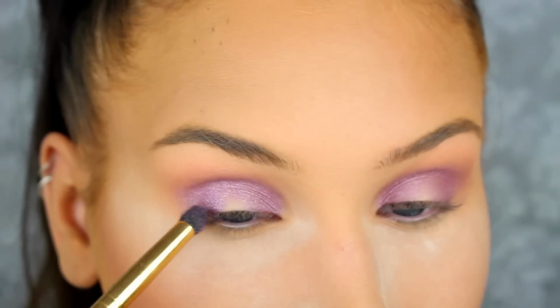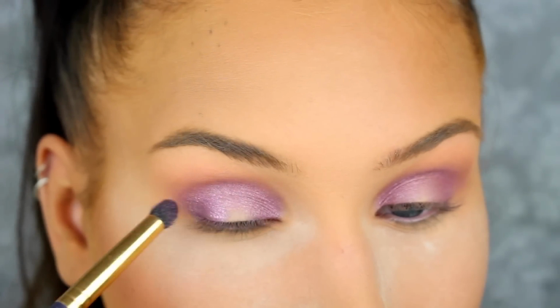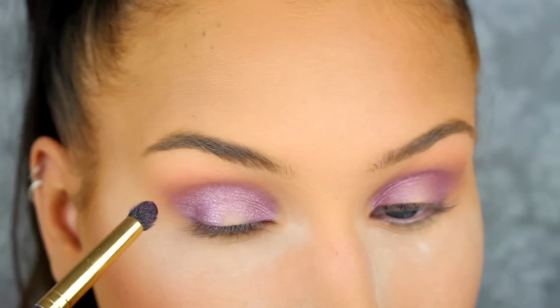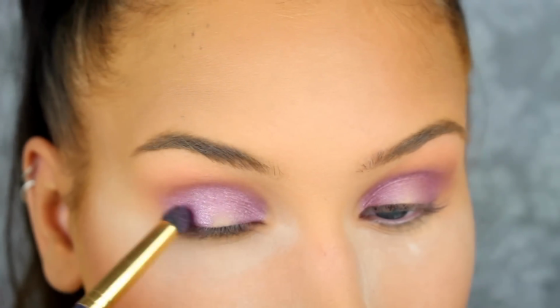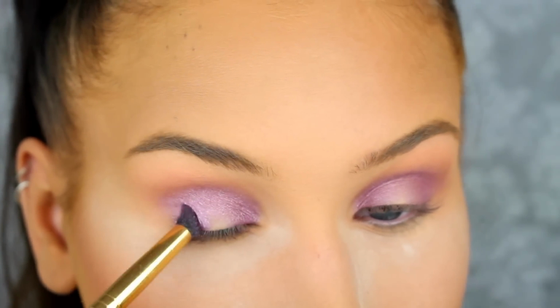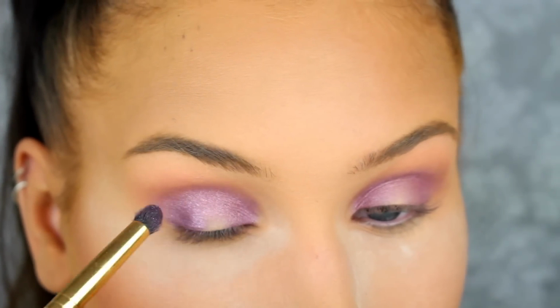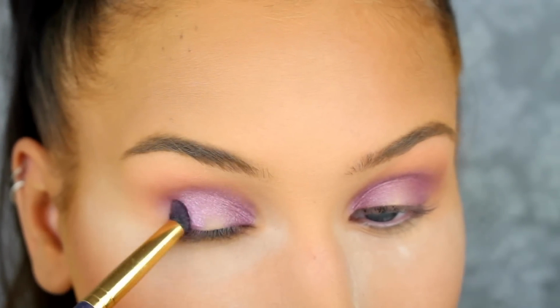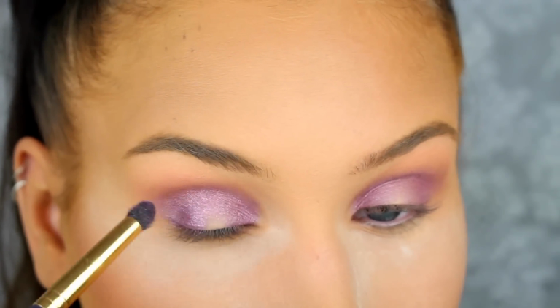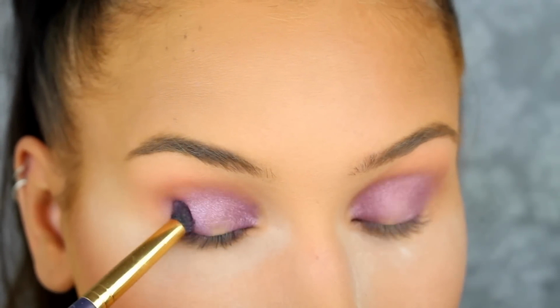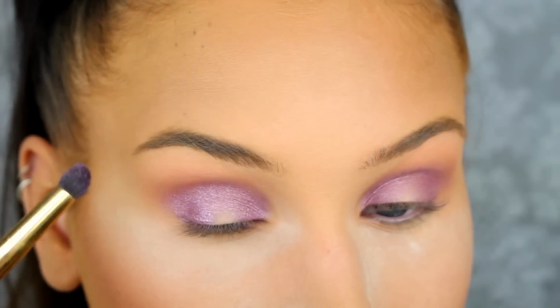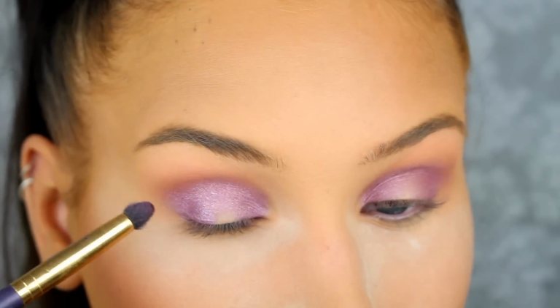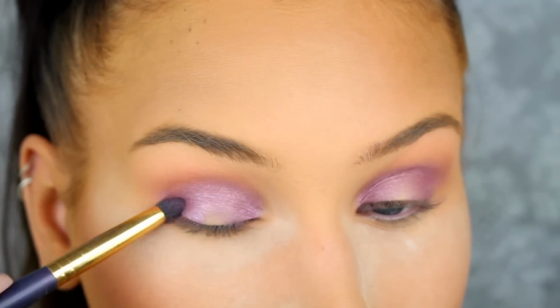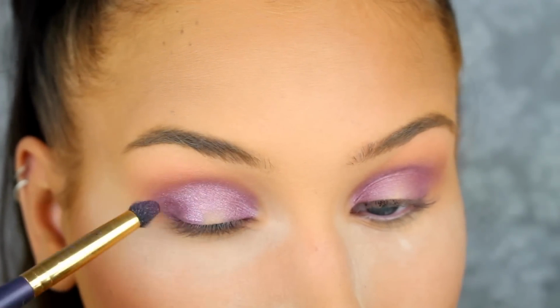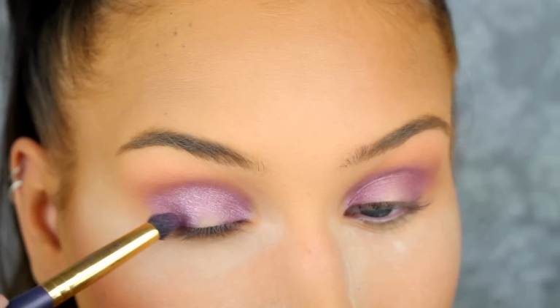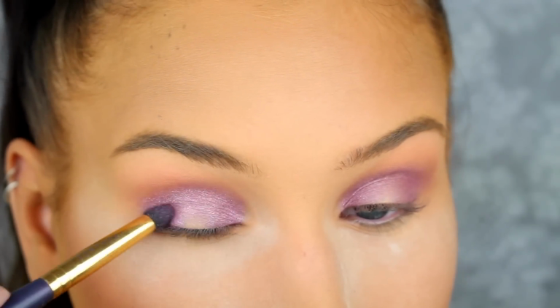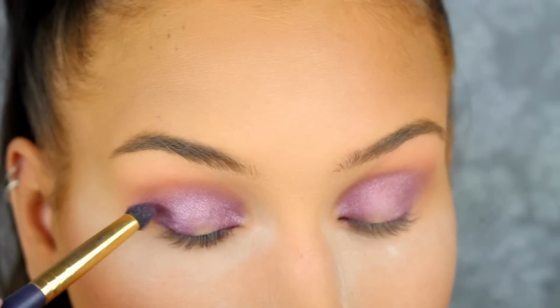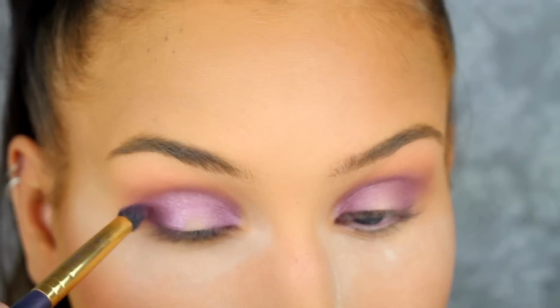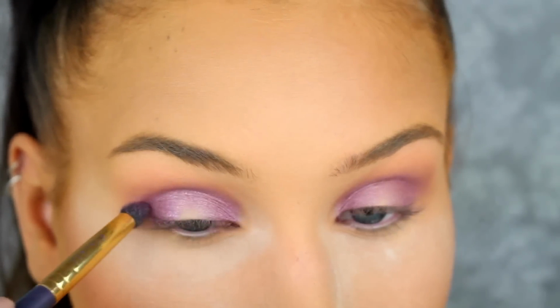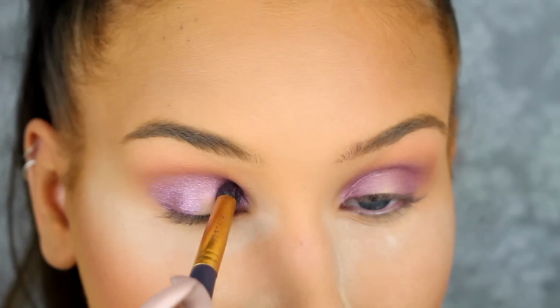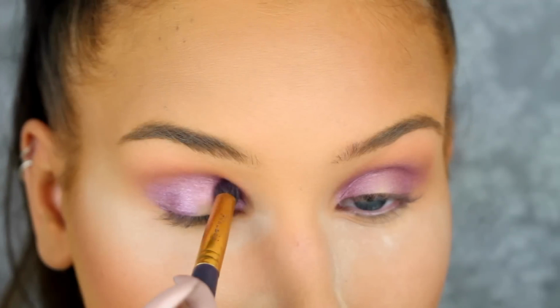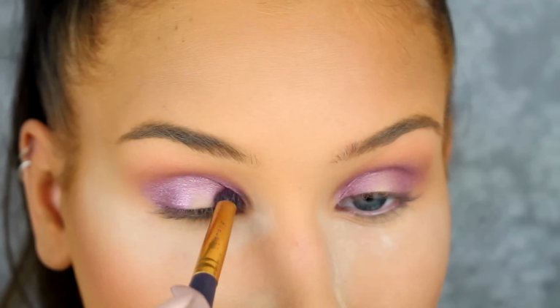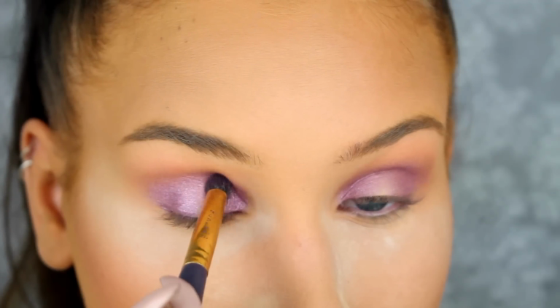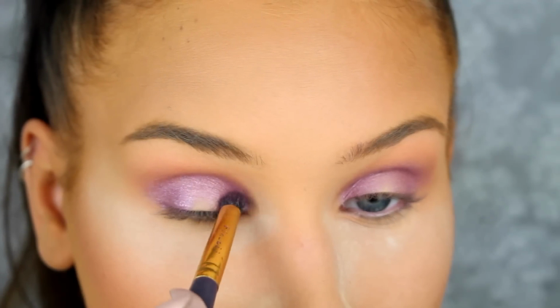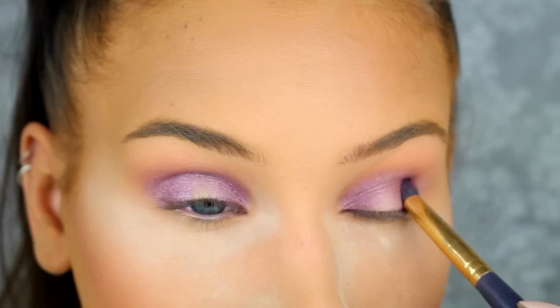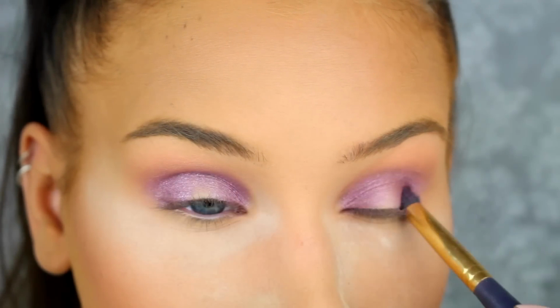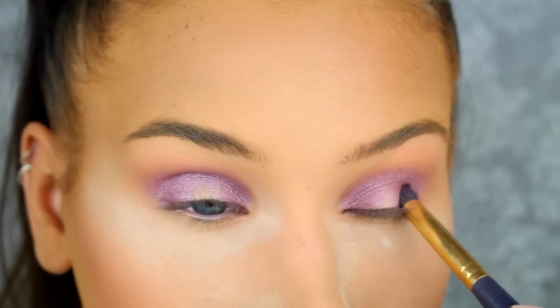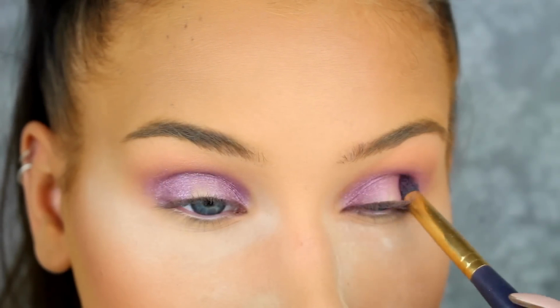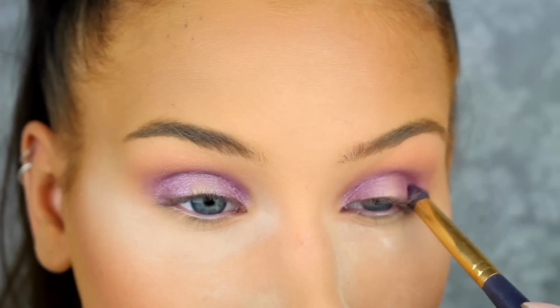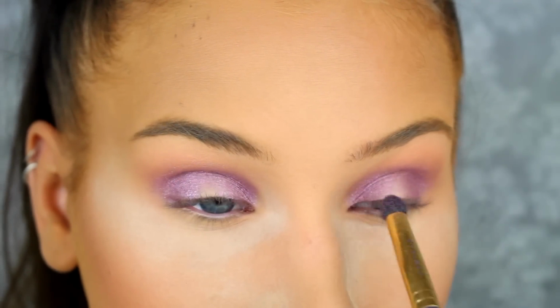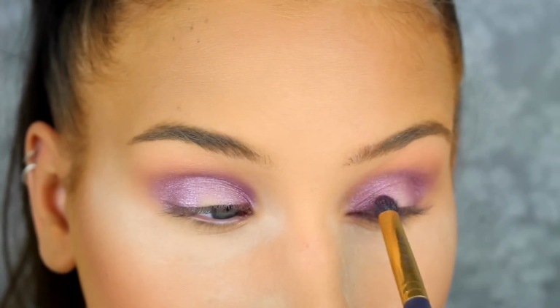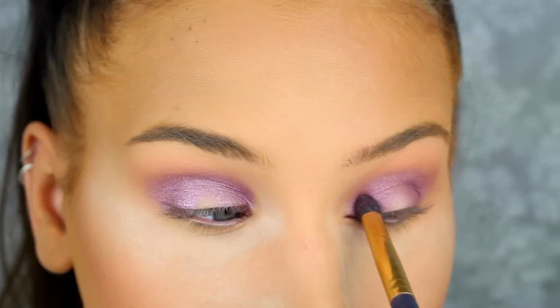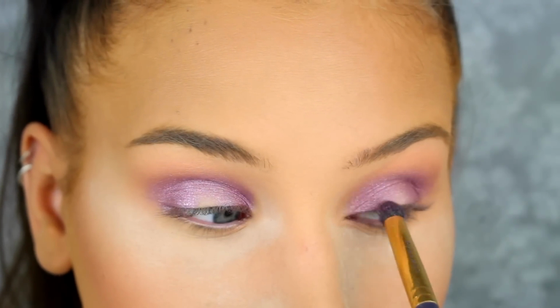I wanted to make the inner and outer corners a little bit darker, so here I mix Juno Moon and Sailfish.